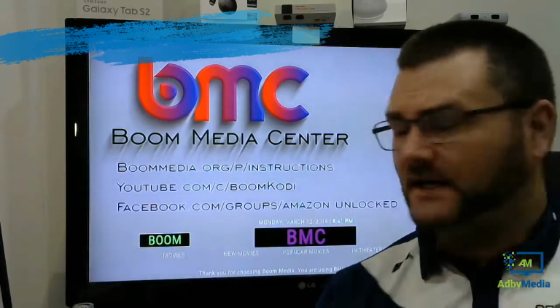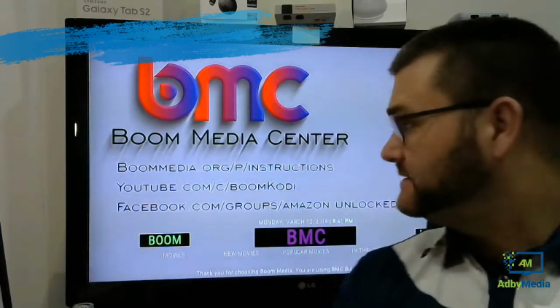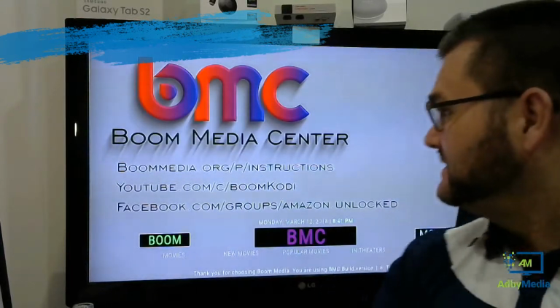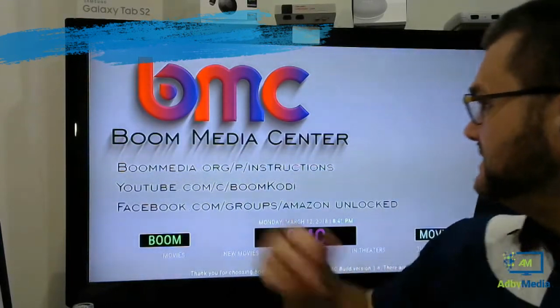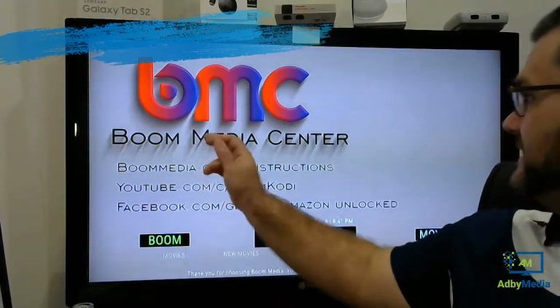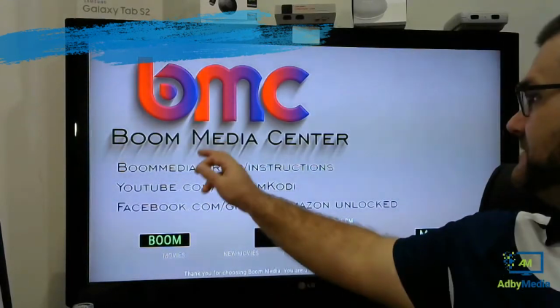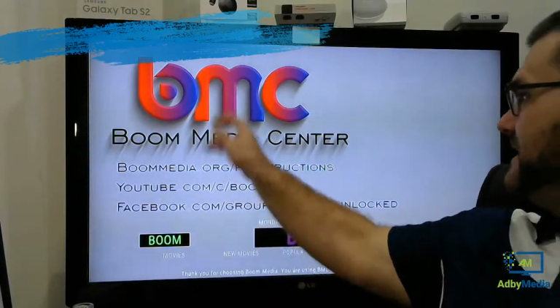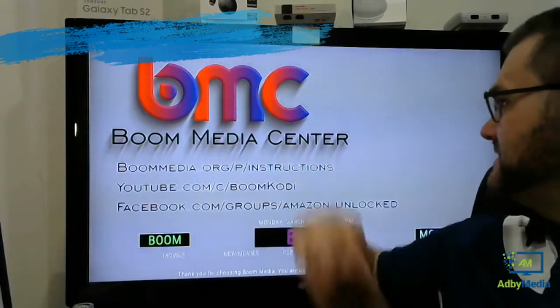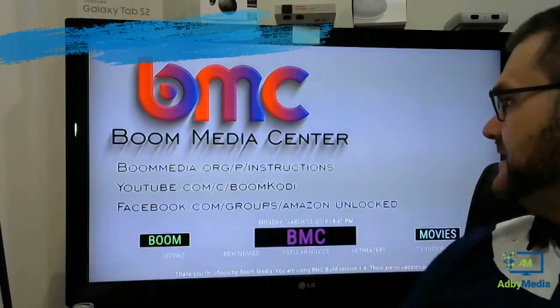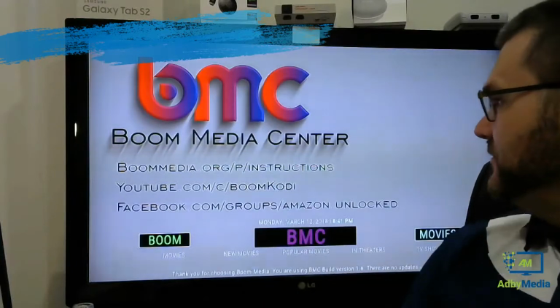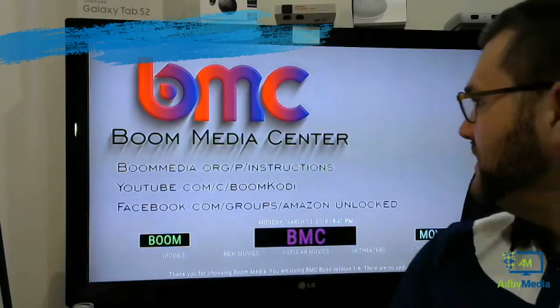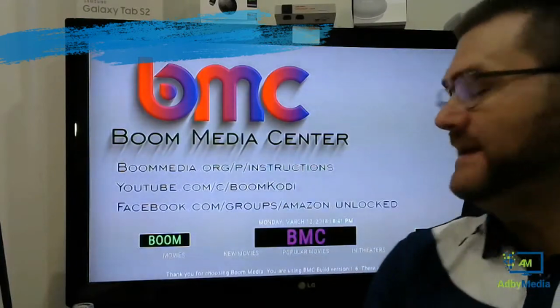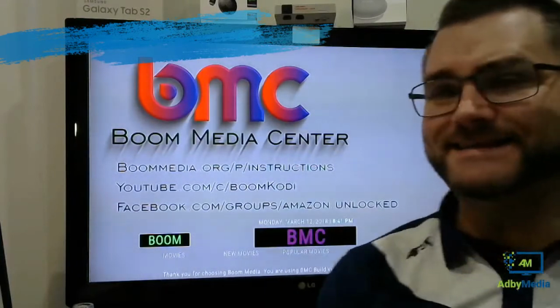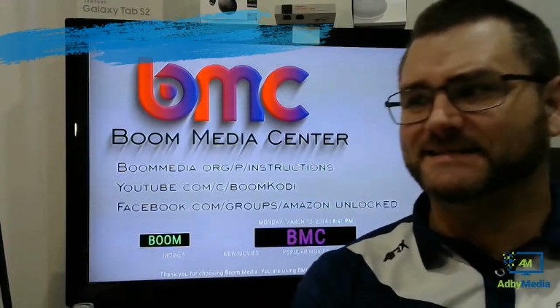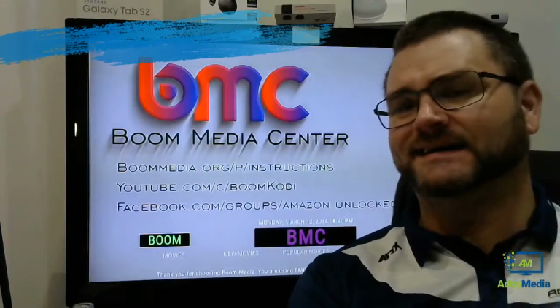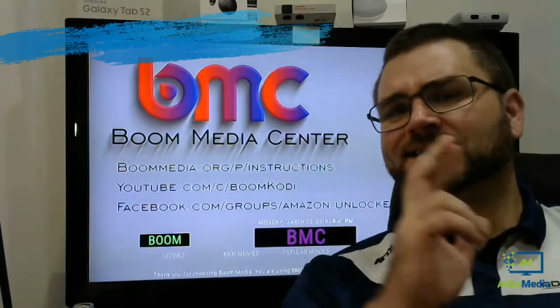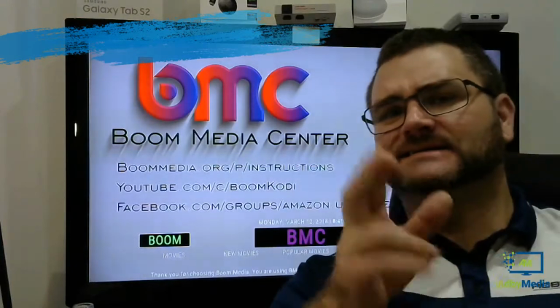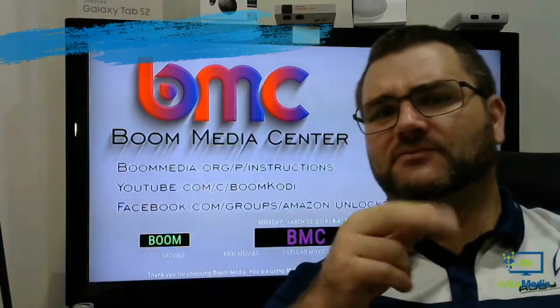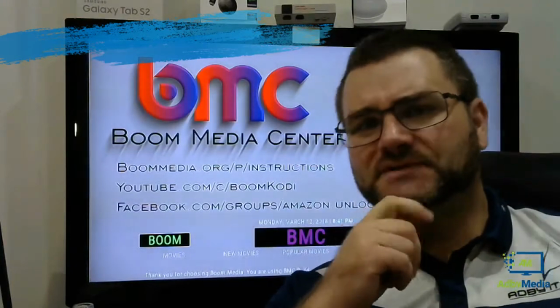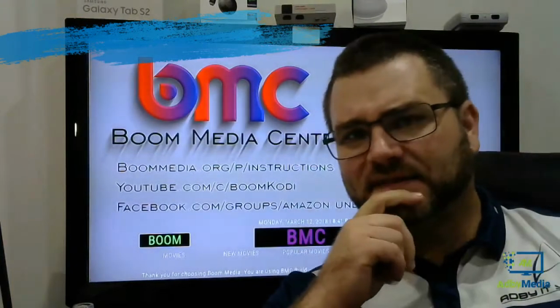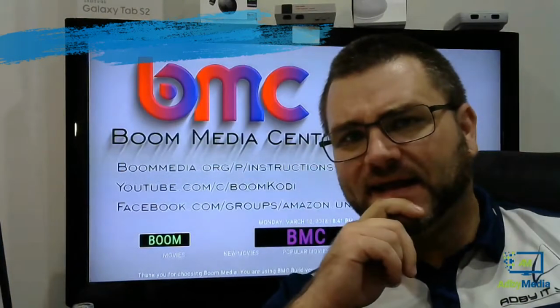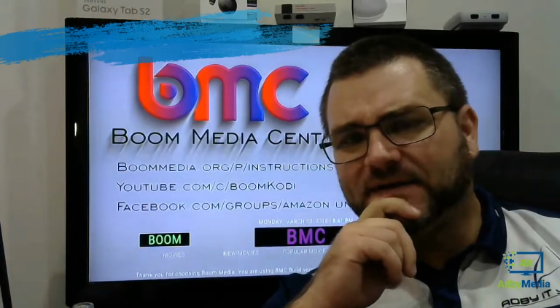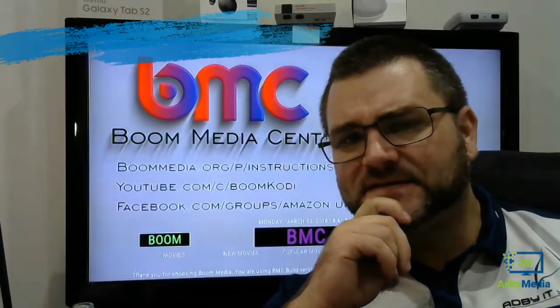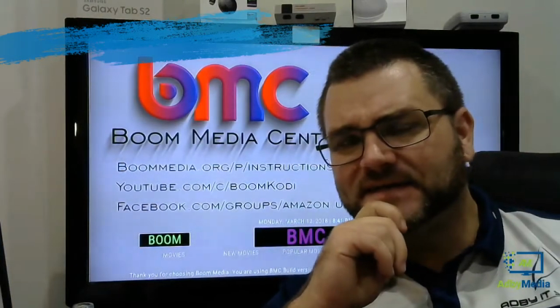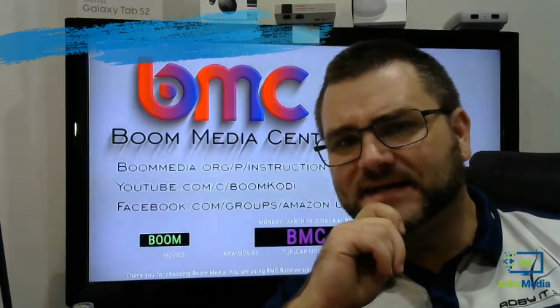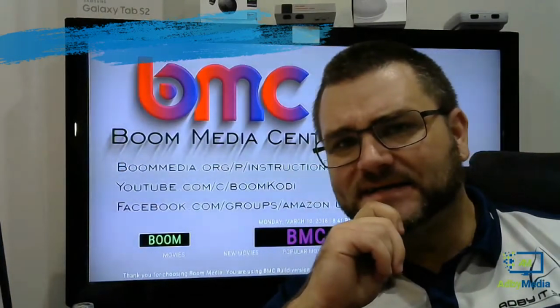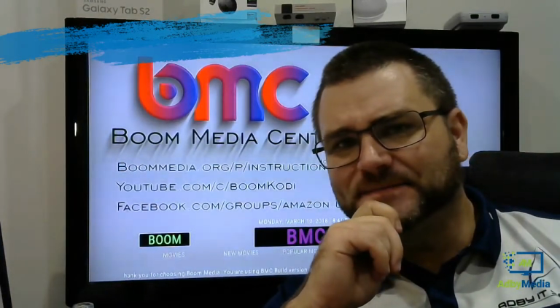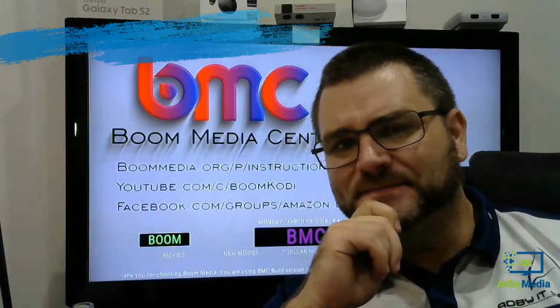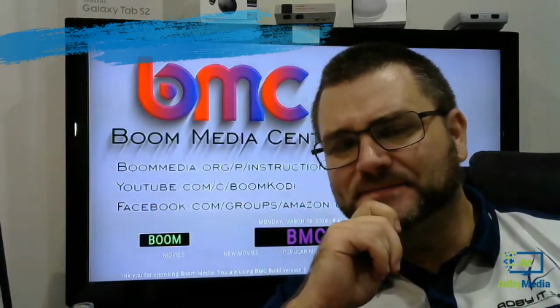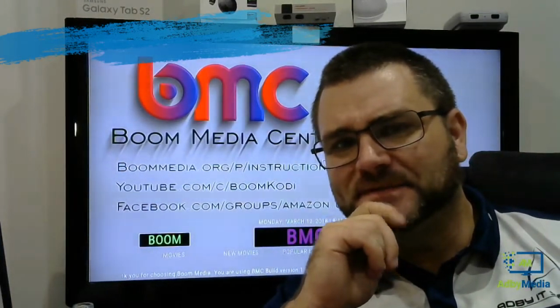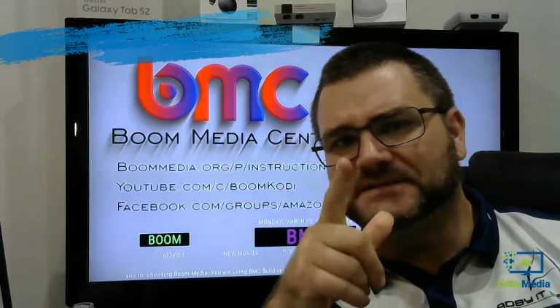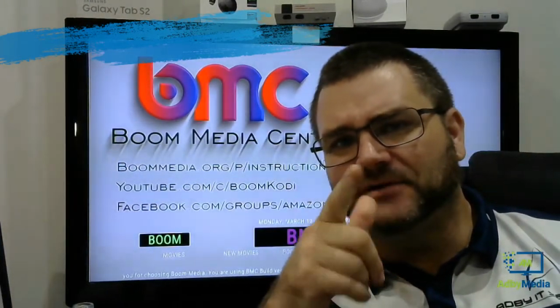So as you can see, it's BMC Media Center. We'll check that out in just a moment.